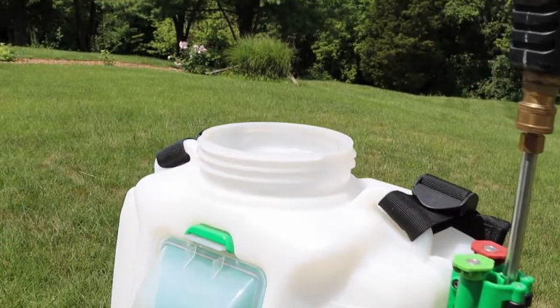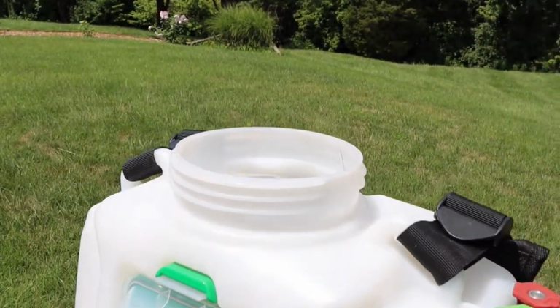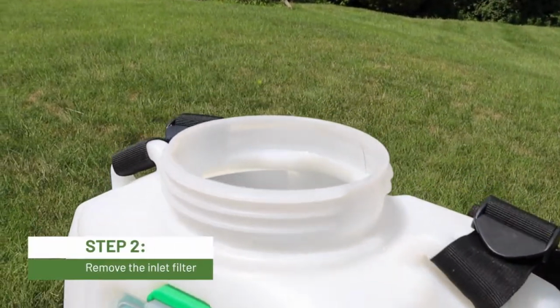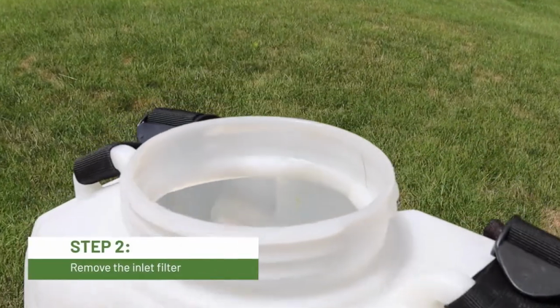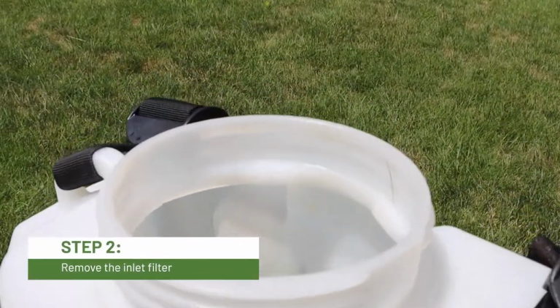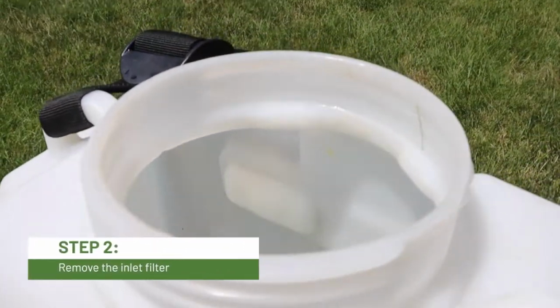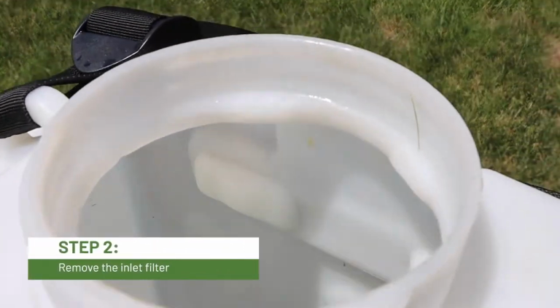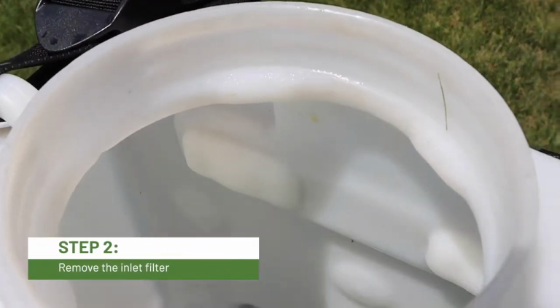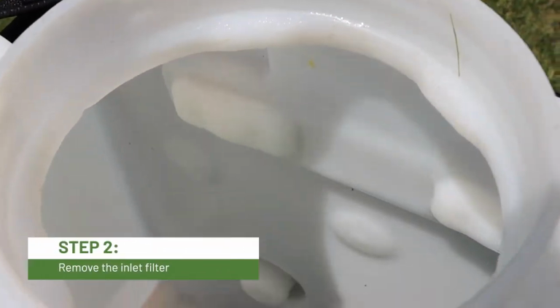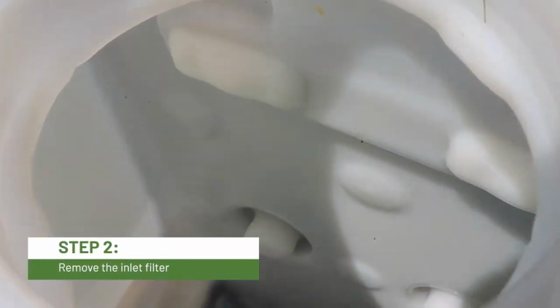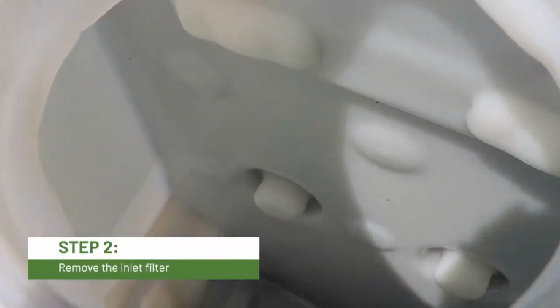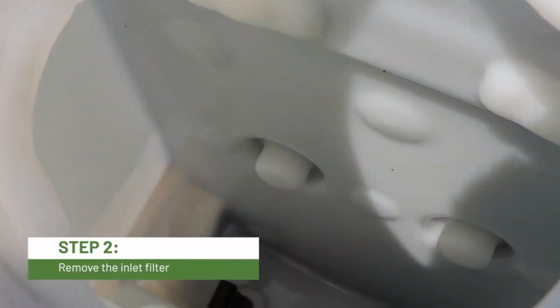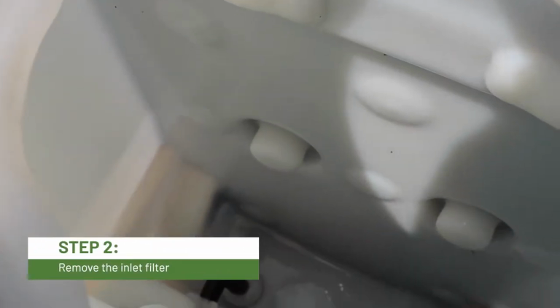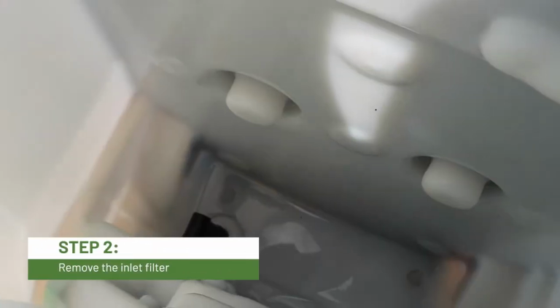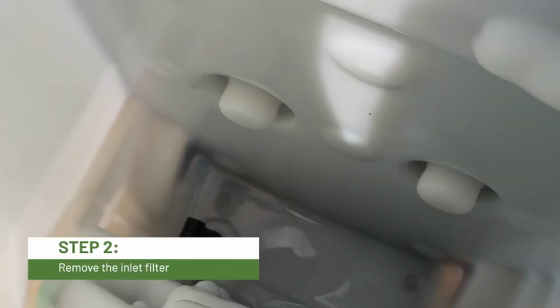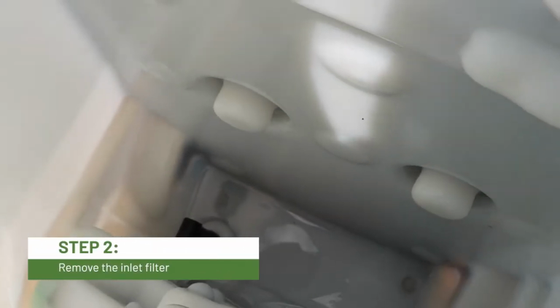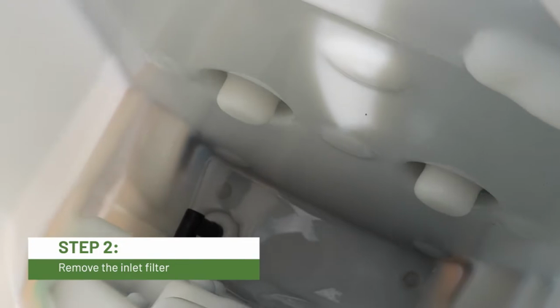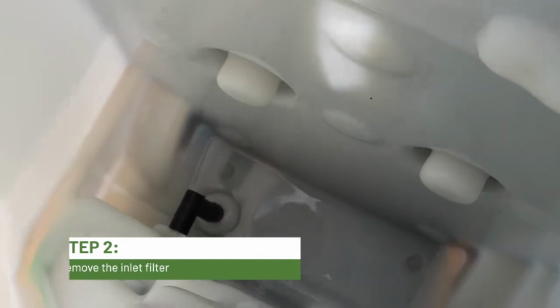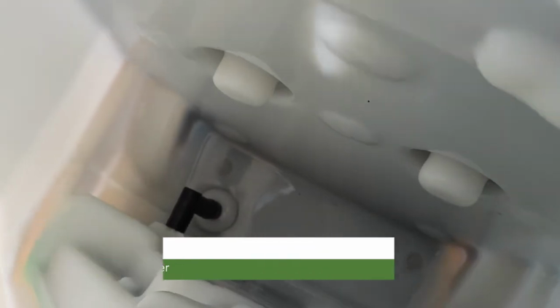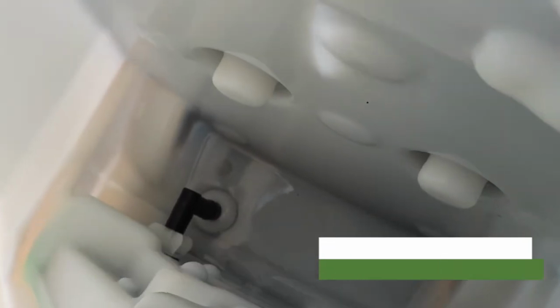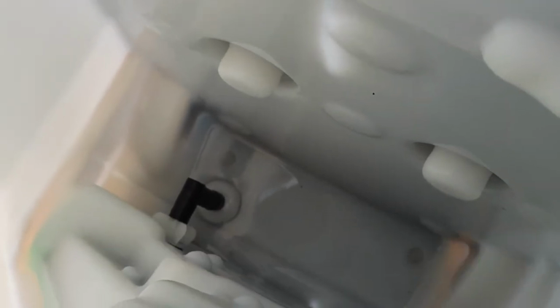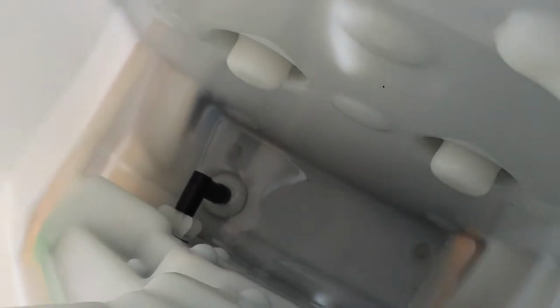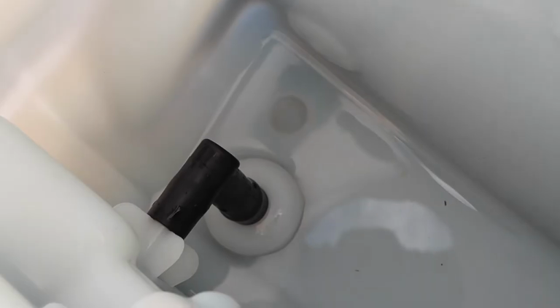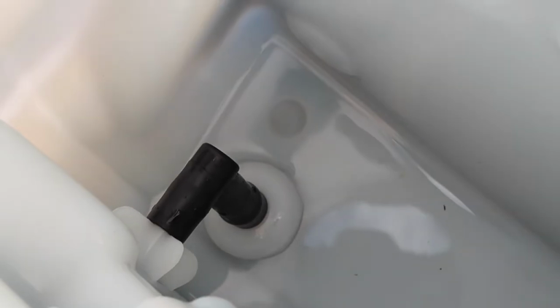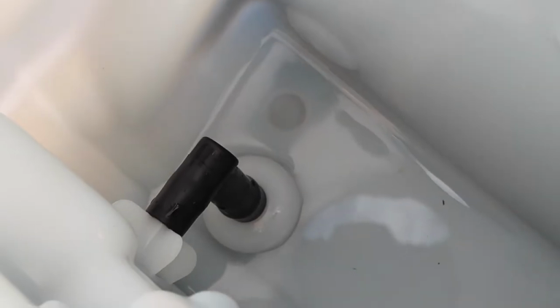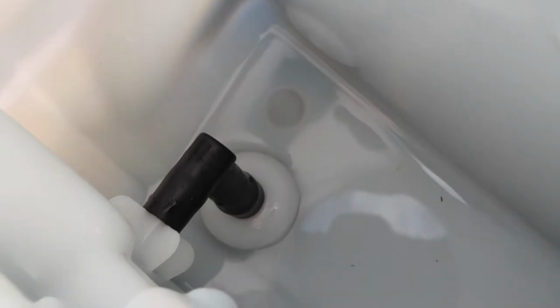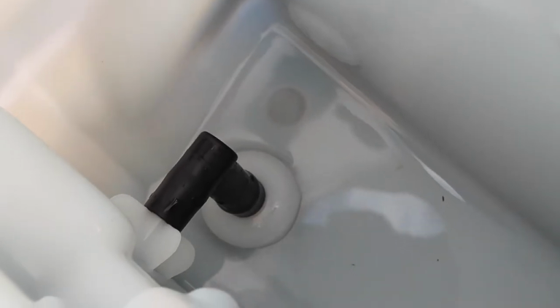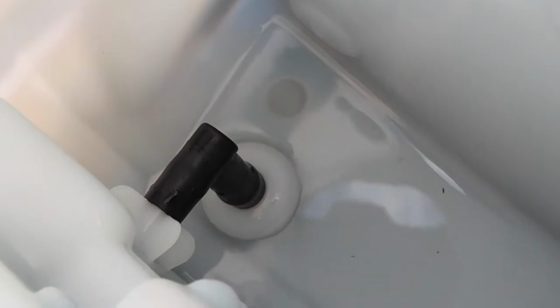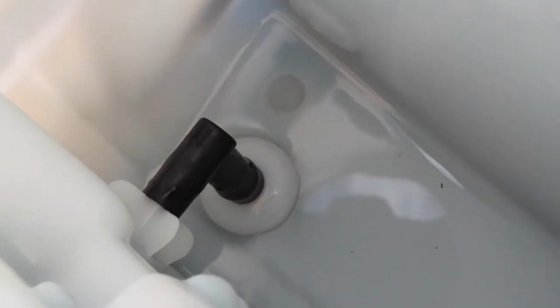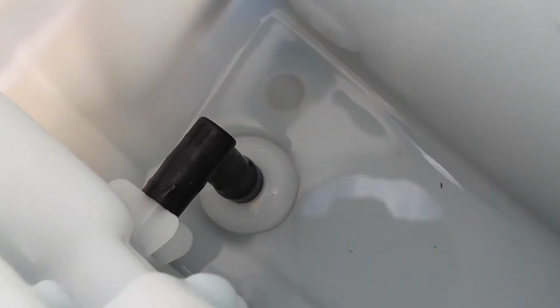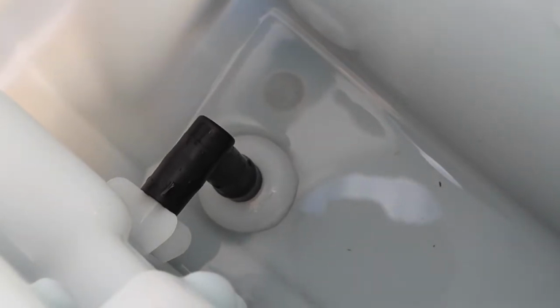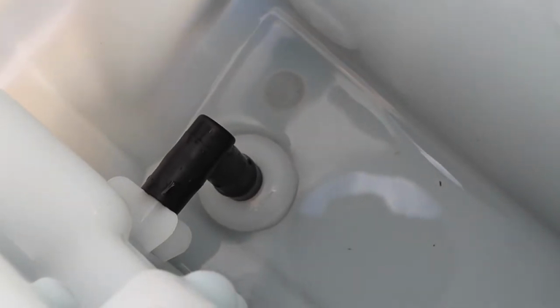Next, look inside your sprayer and locate the inlet filter near the bottom of the sprayer tank. It looks like a rubber elbow with a mesh filter.